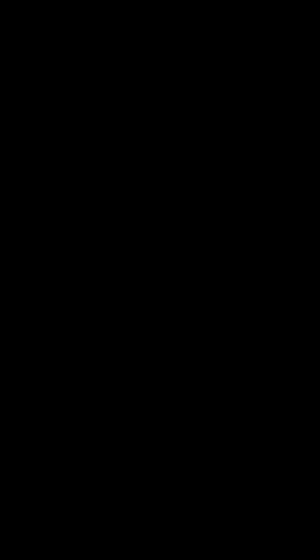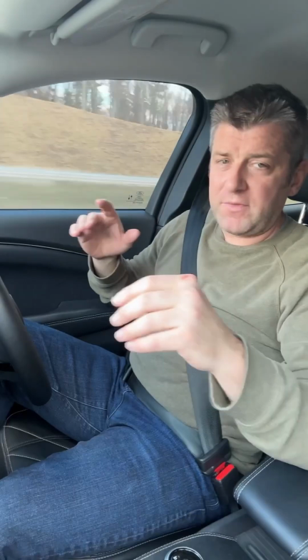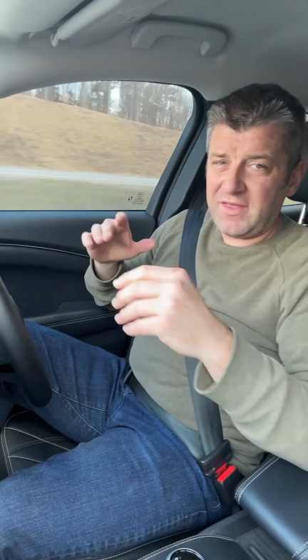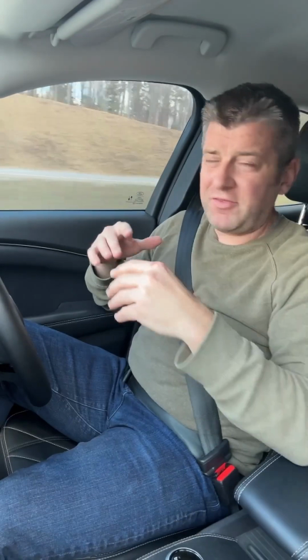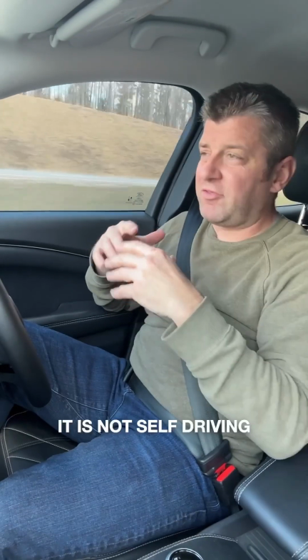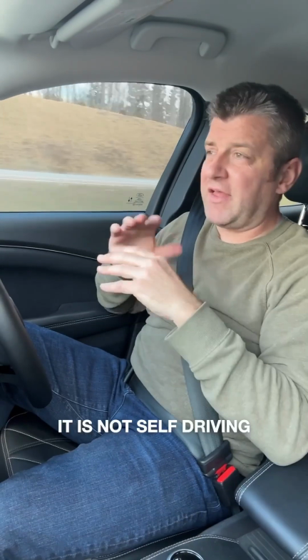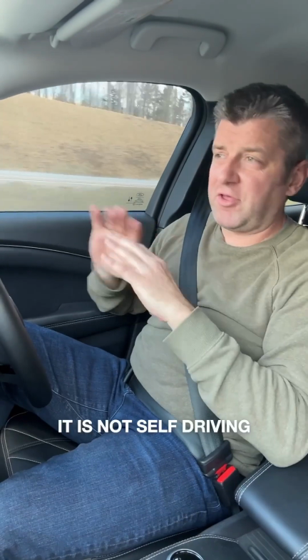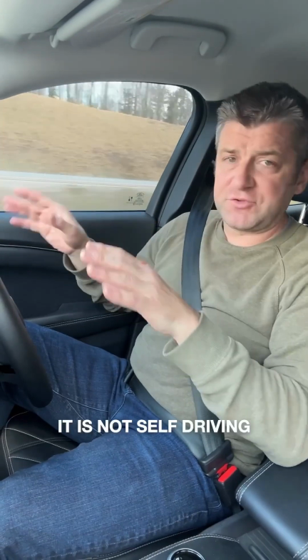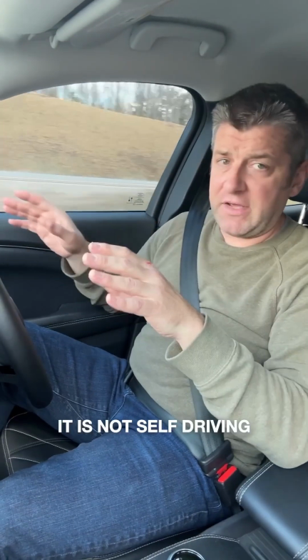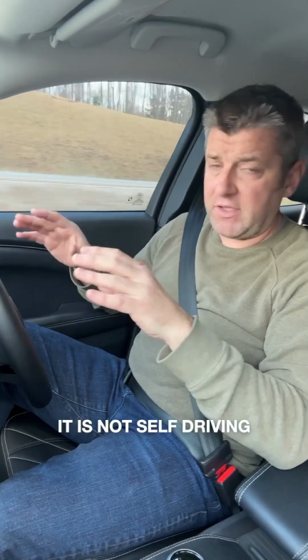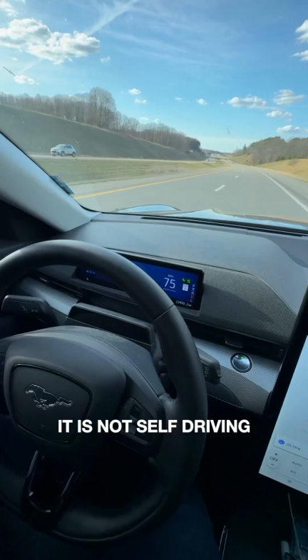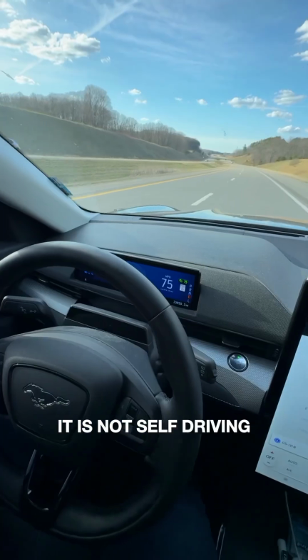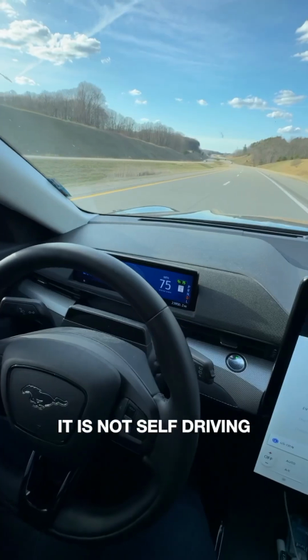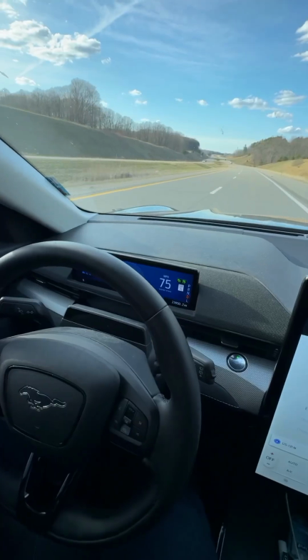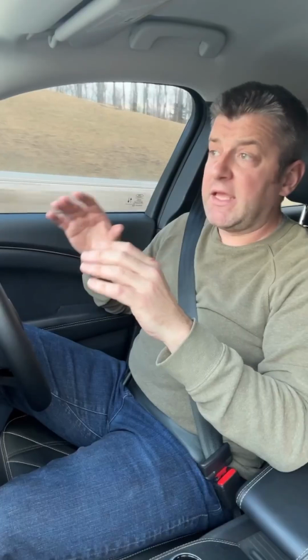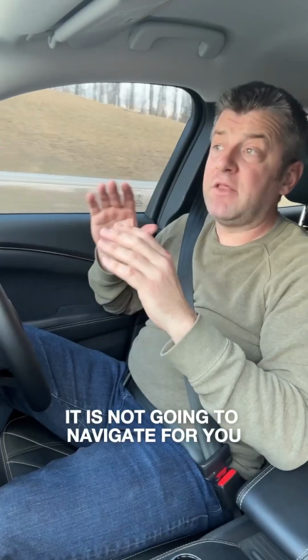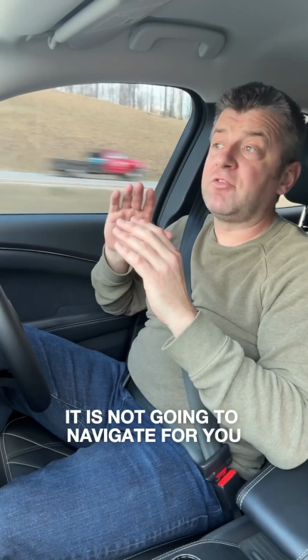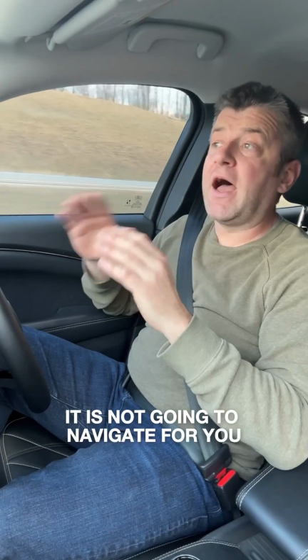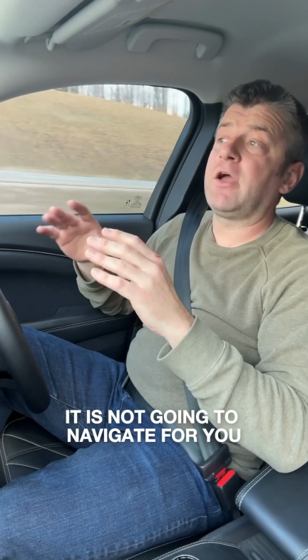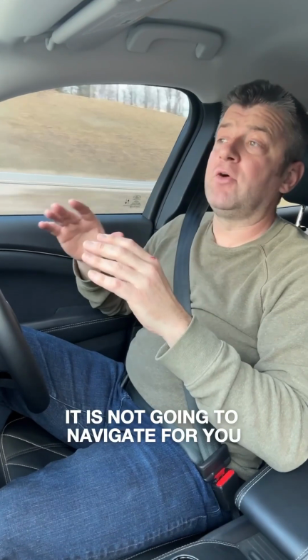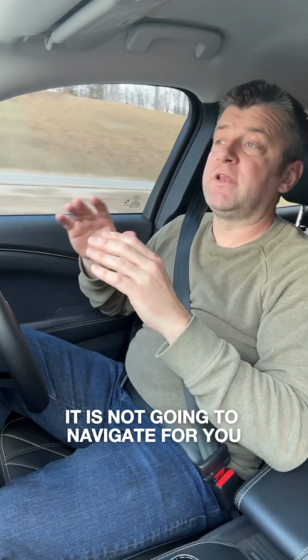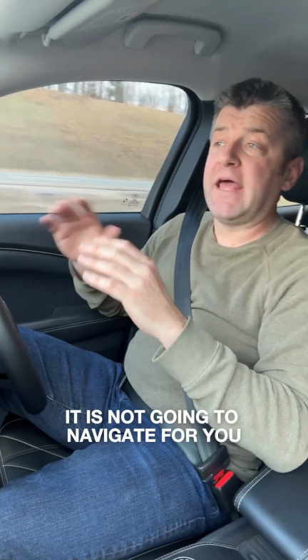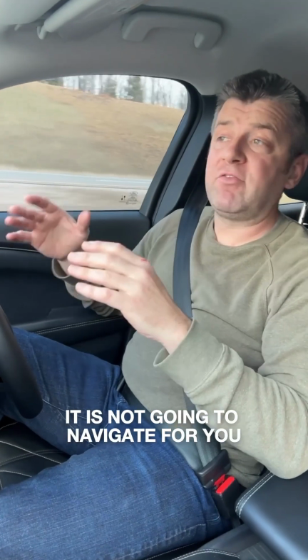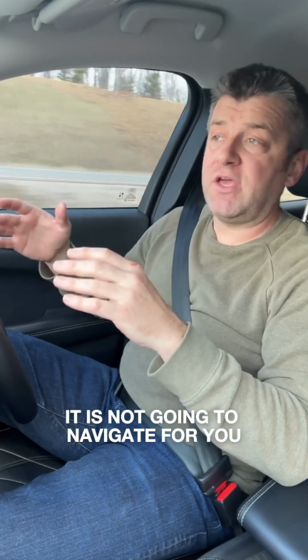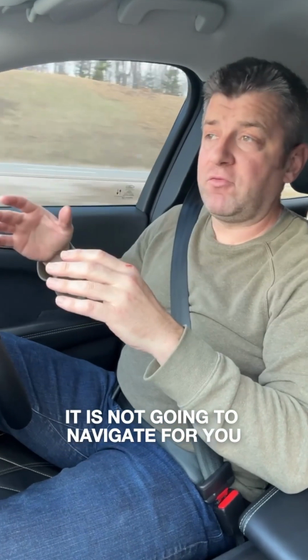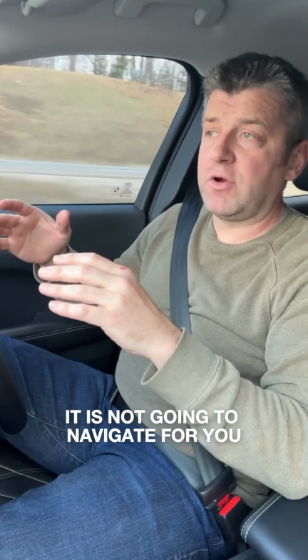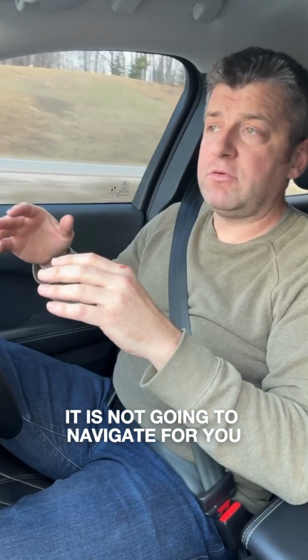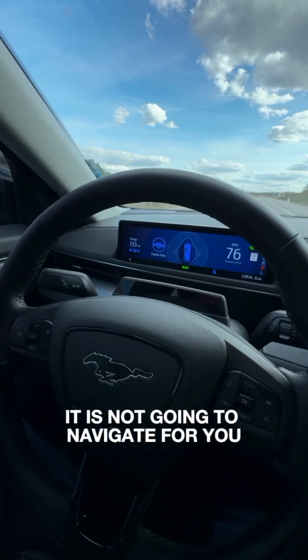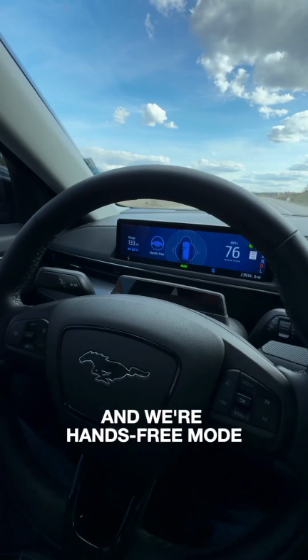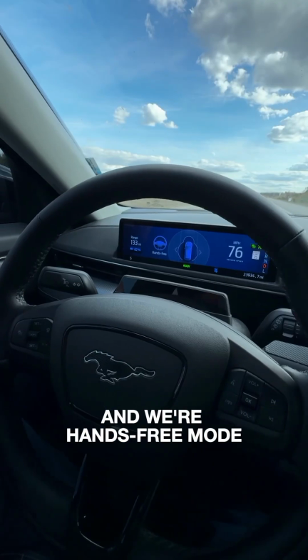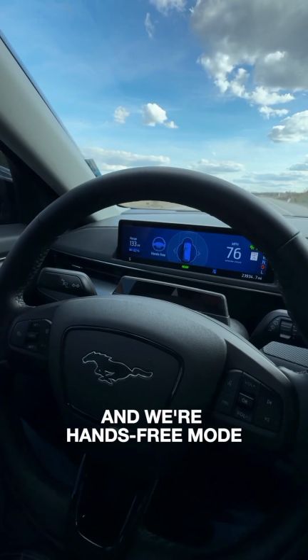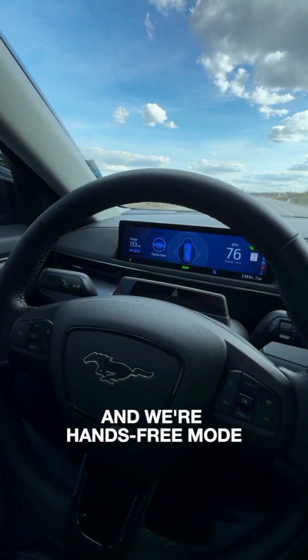It is not self-driving. It is not going to navigate for you, and we're in hands-free mode.